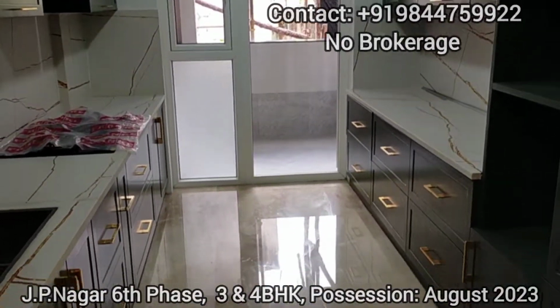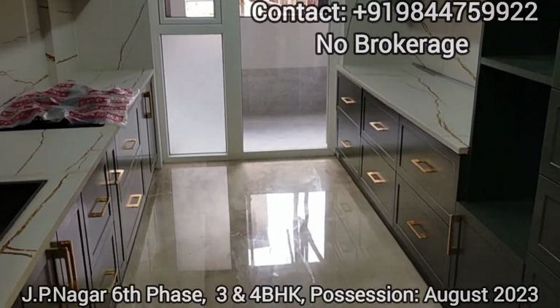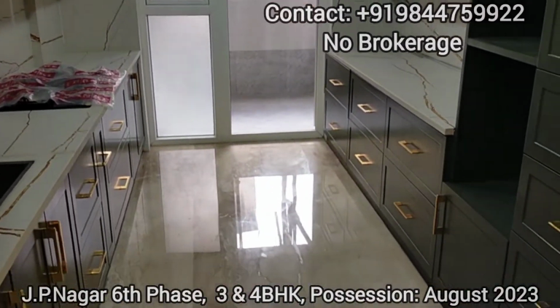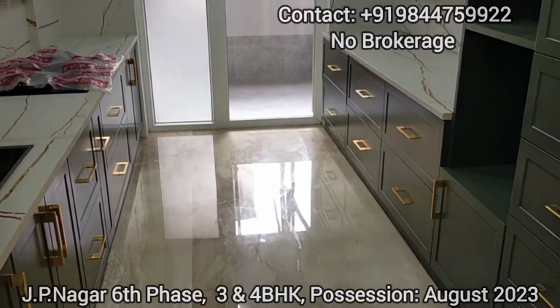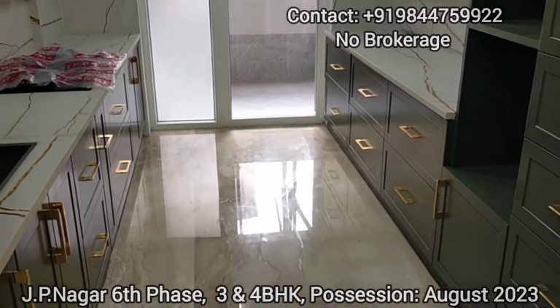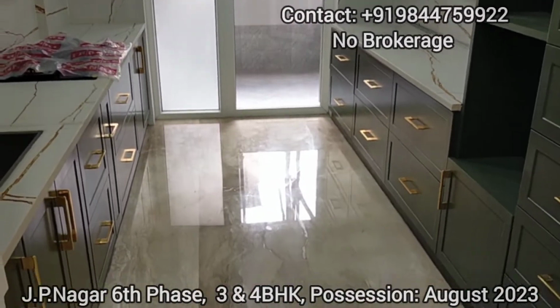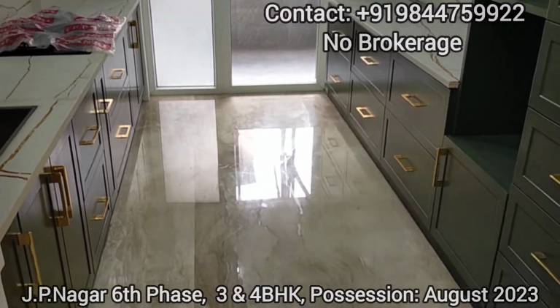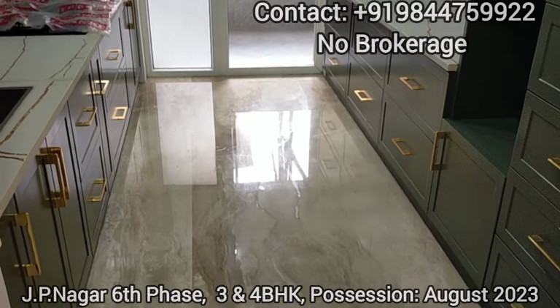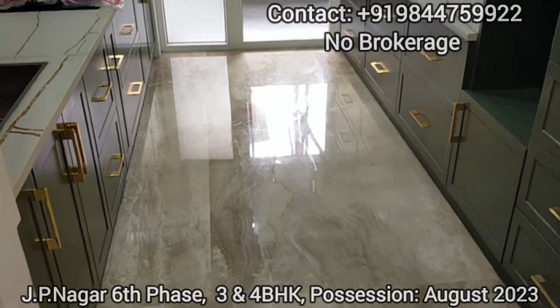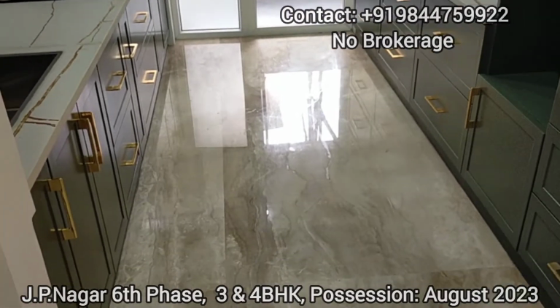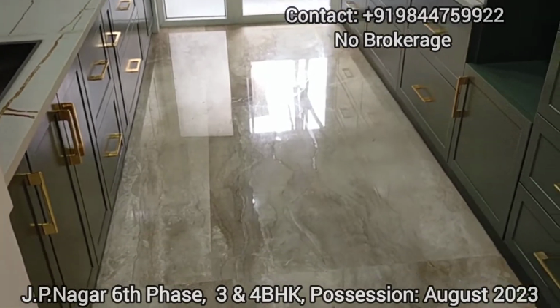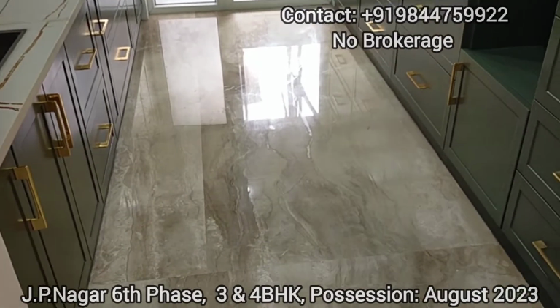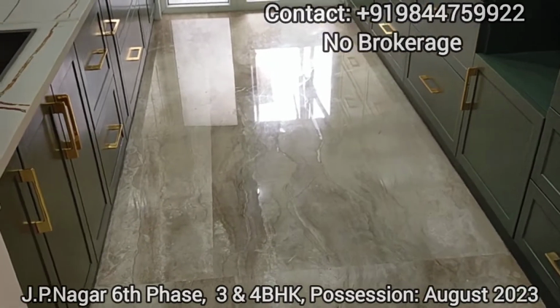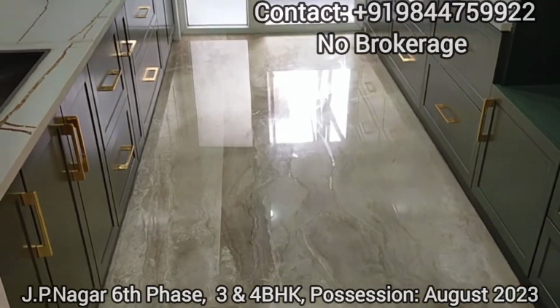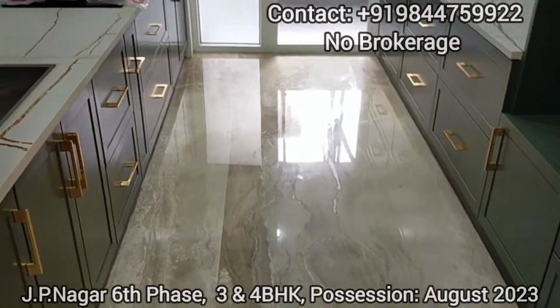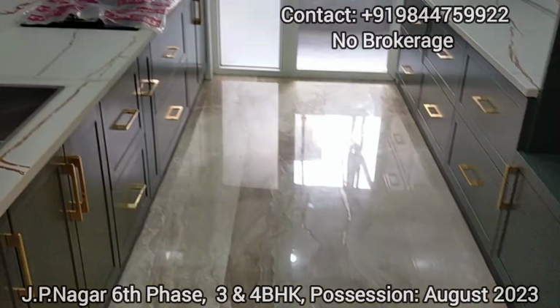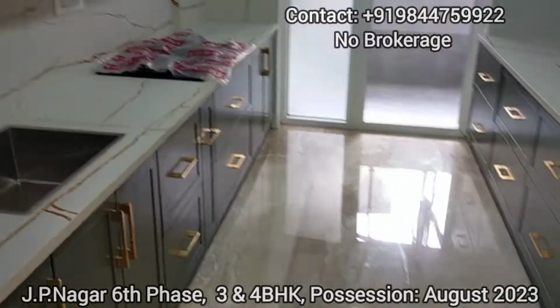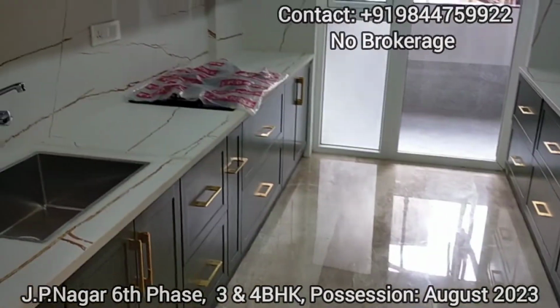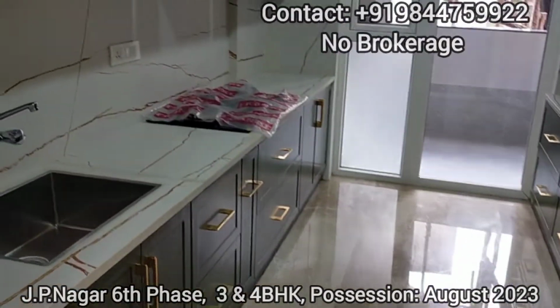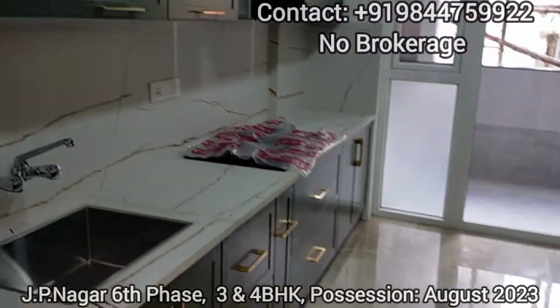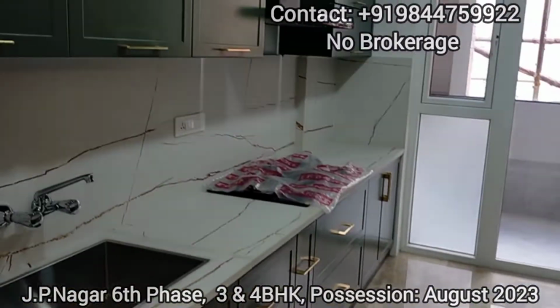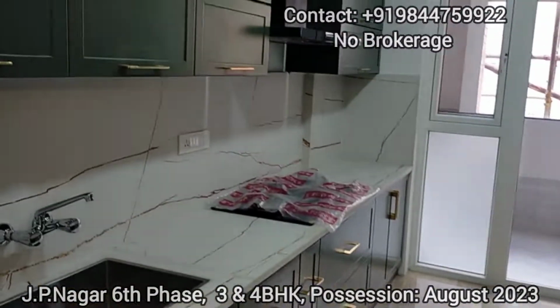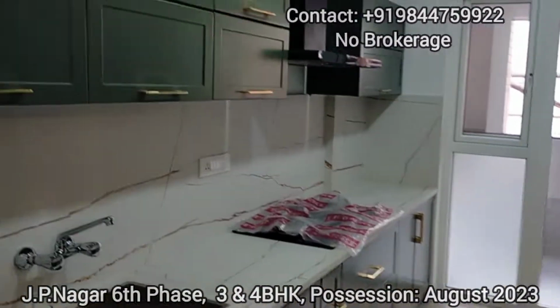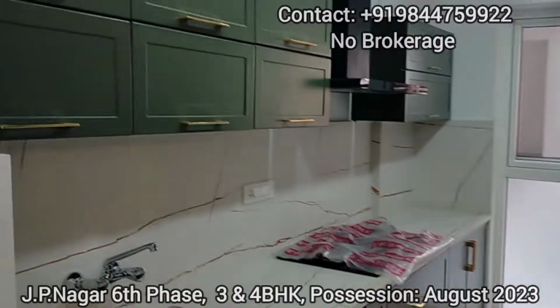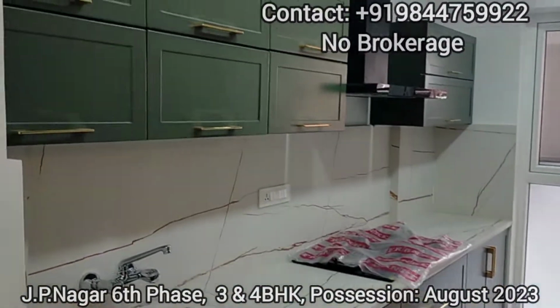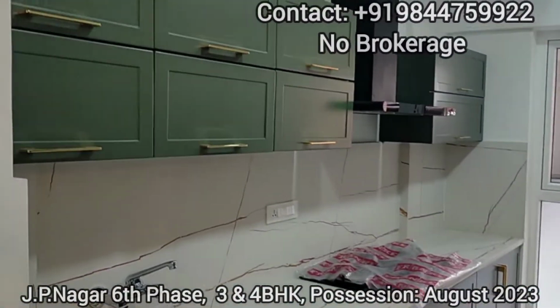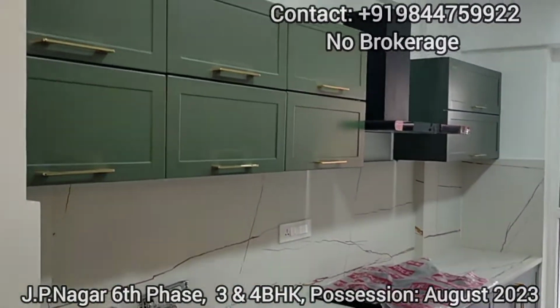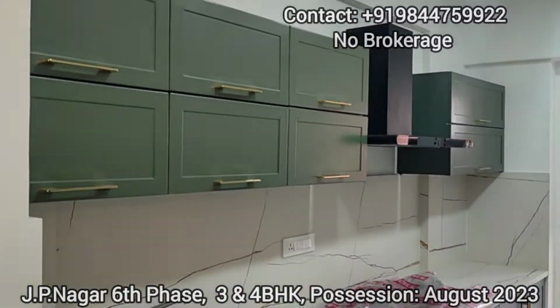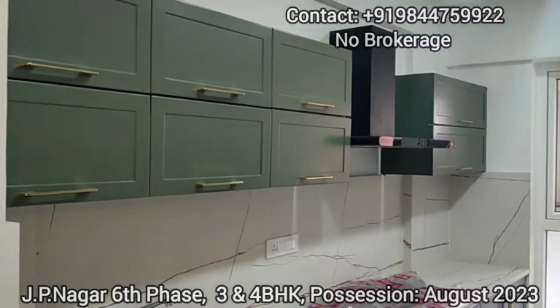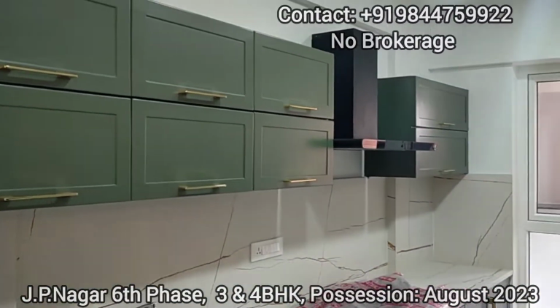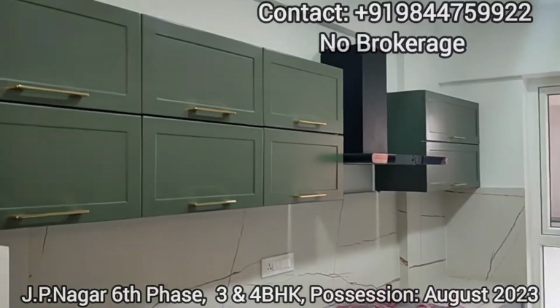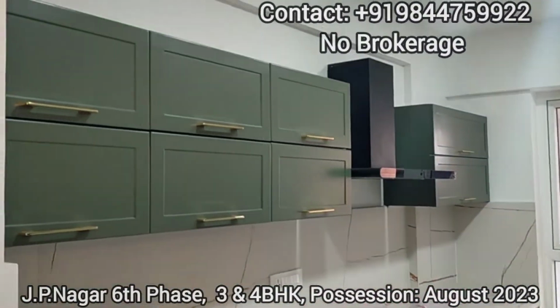This is the kitchen which is also placed as per Vastu, that is in the southeast quadrant. The flooring will come with Italian marble.